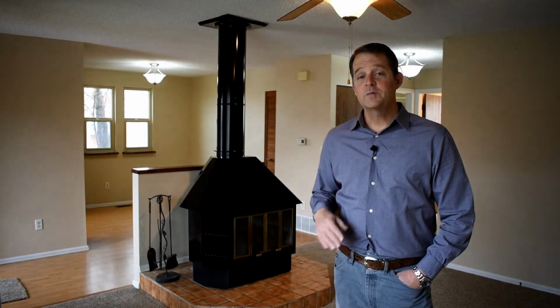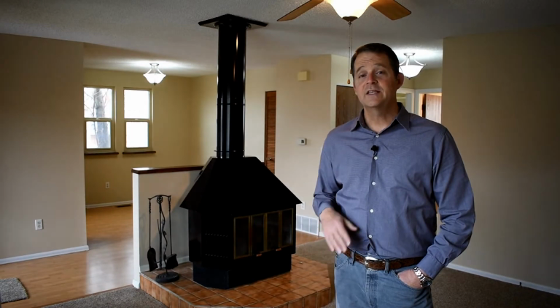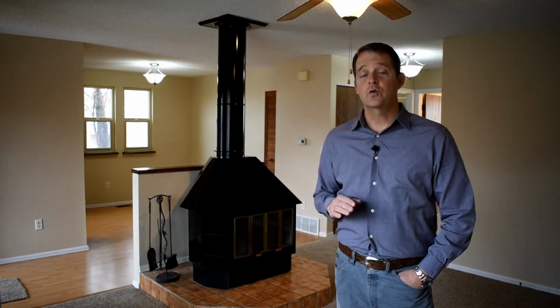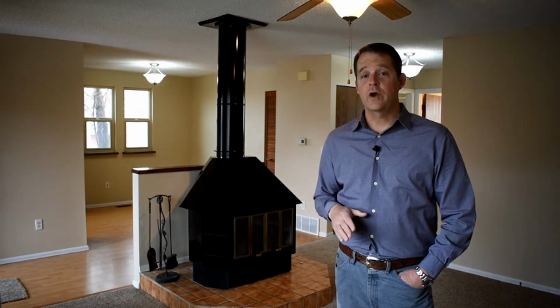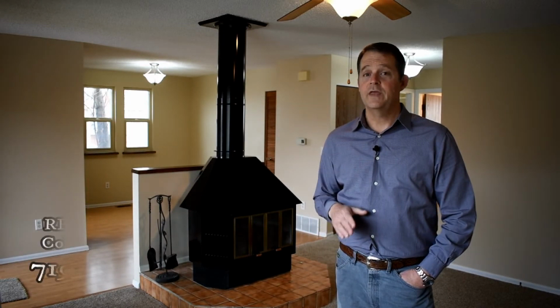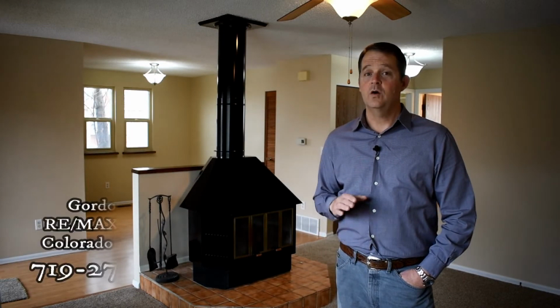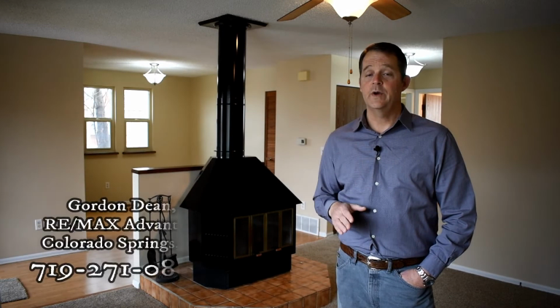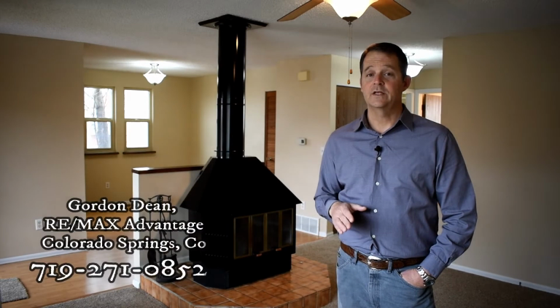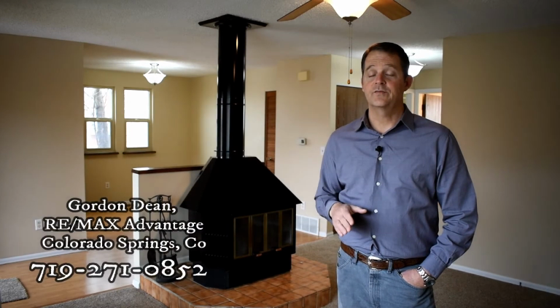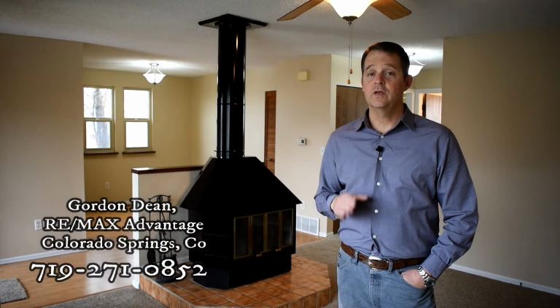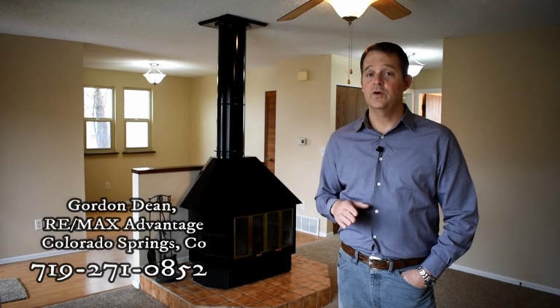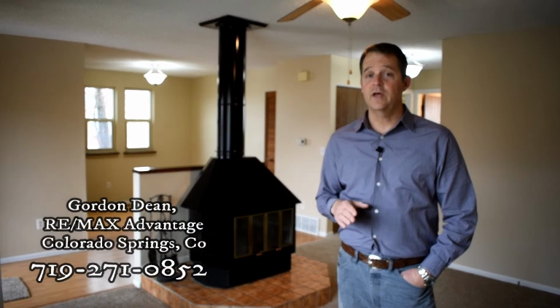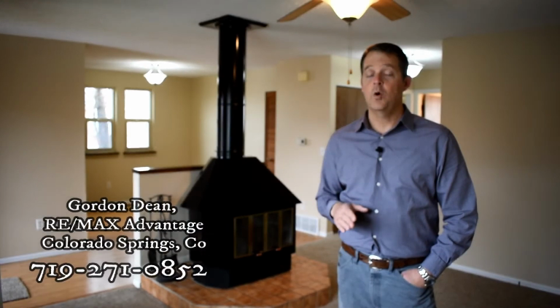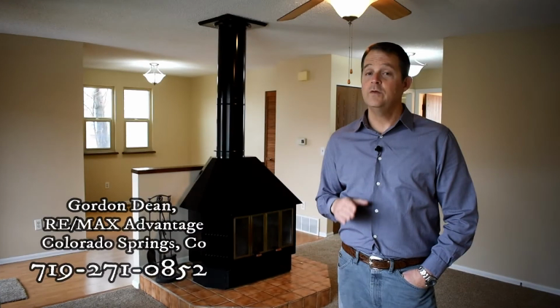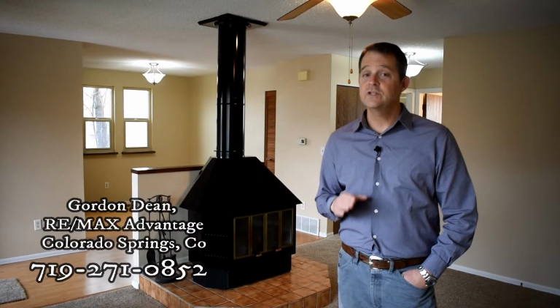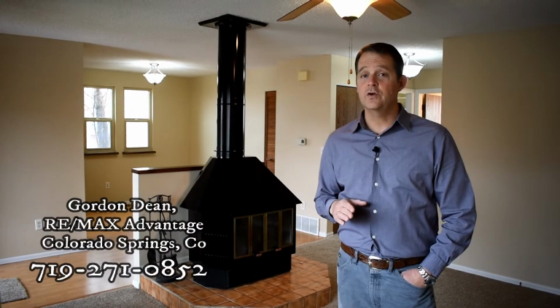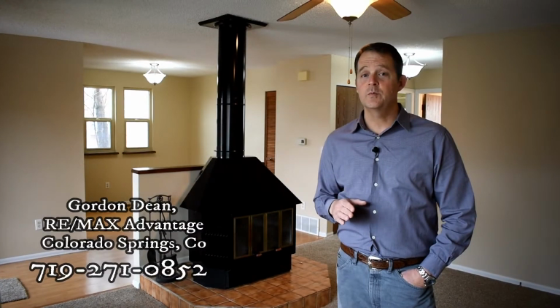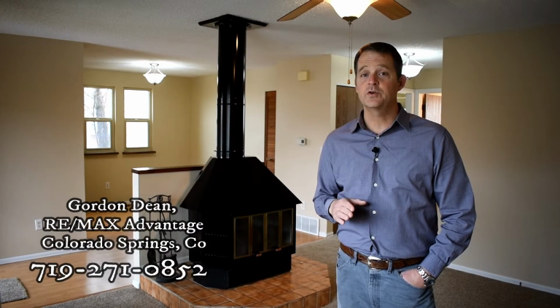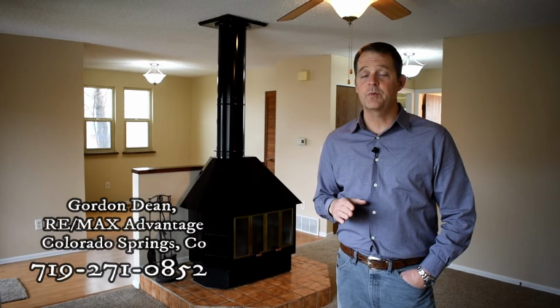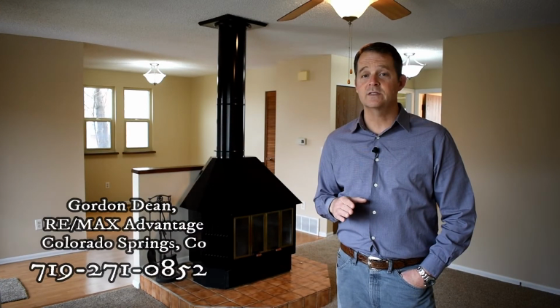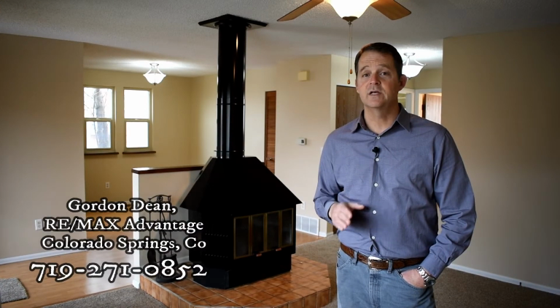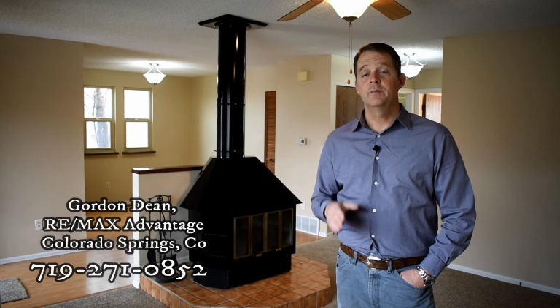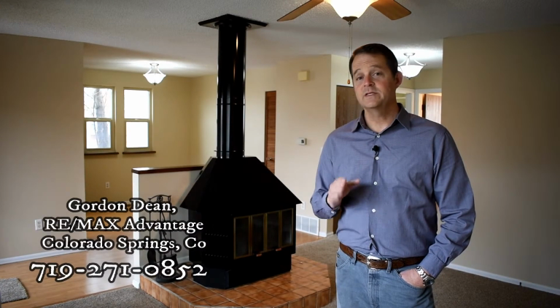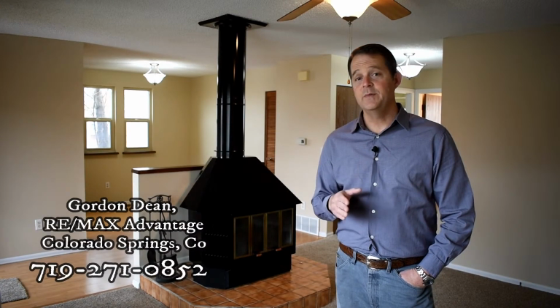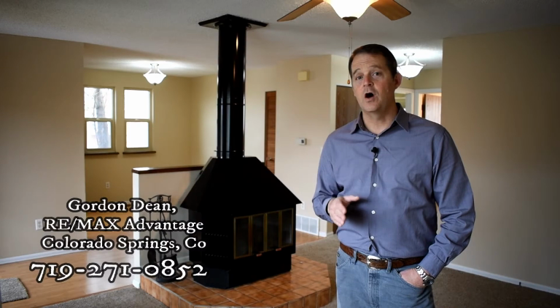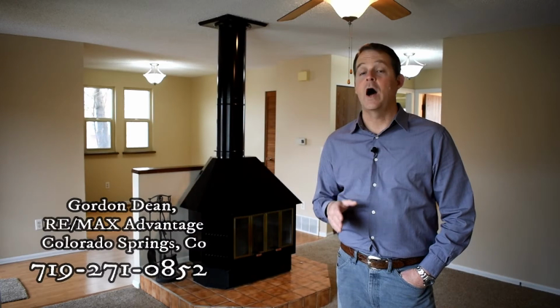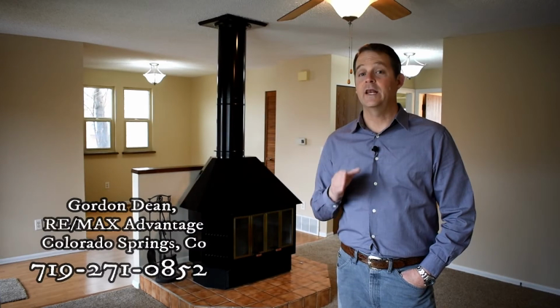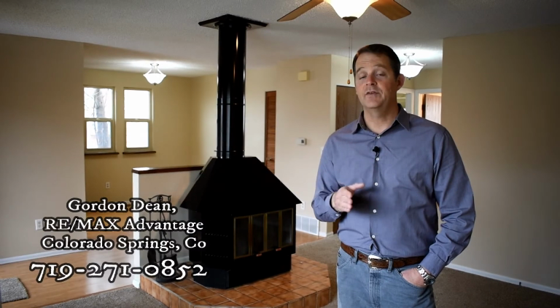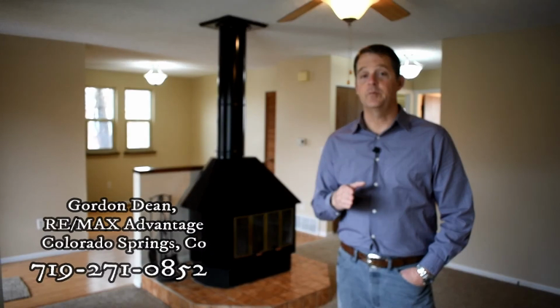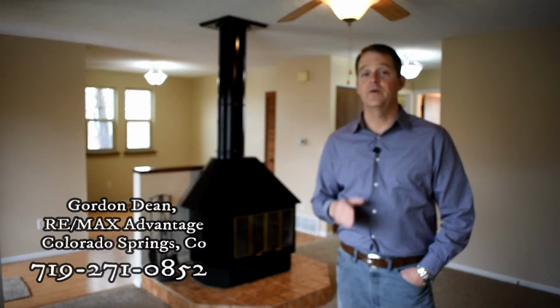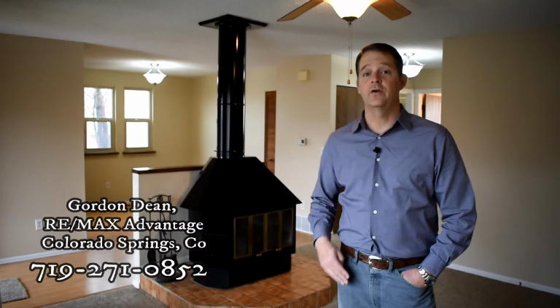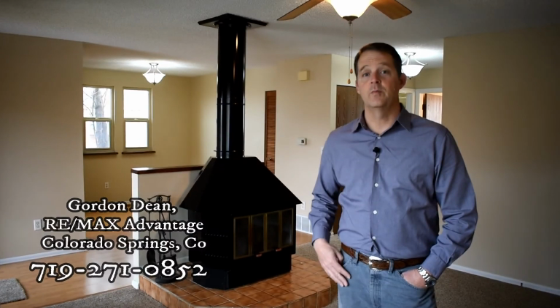Townhomes like this are rare and they go quickly, so if you're looking for a townhome or you've just started your home search process, please give me a call. I'd love to help you find your home.